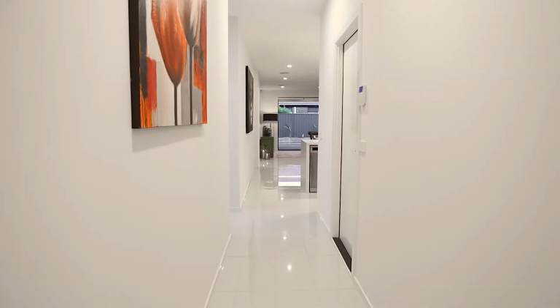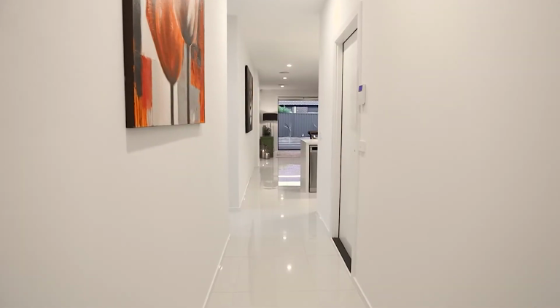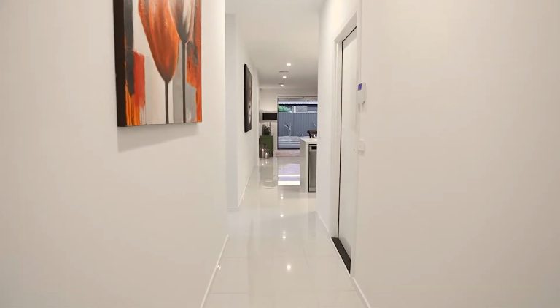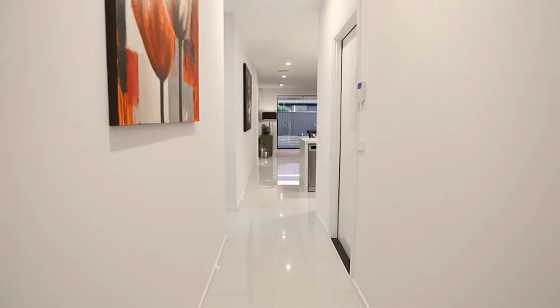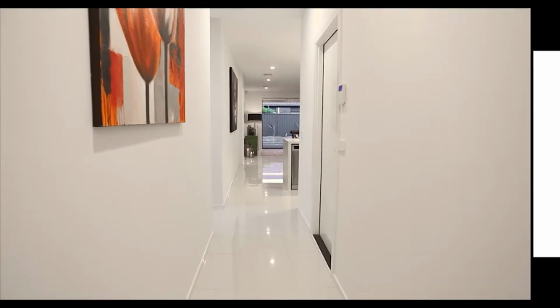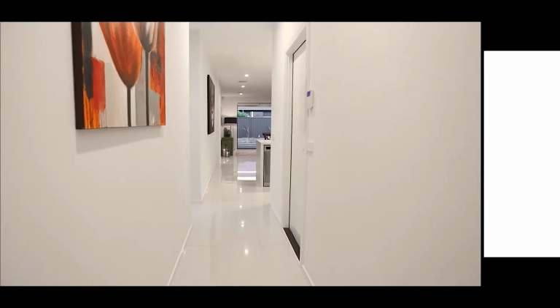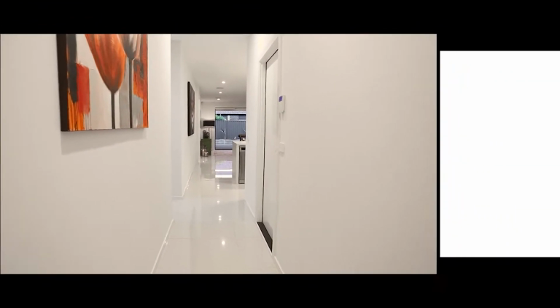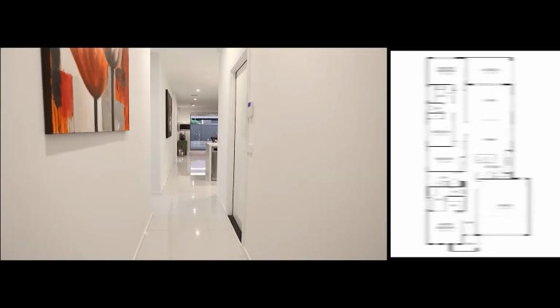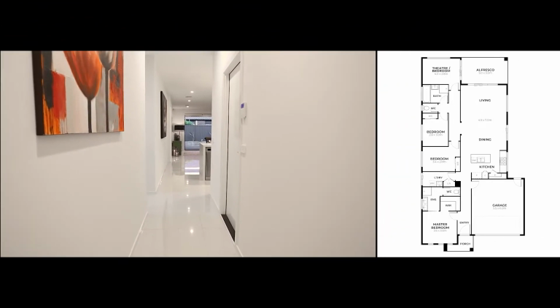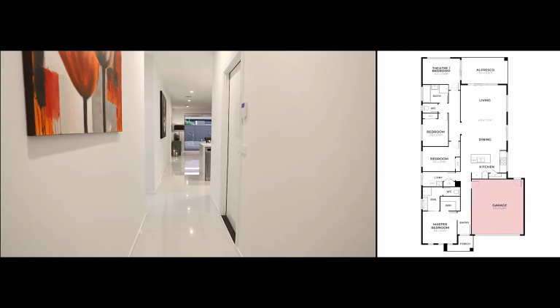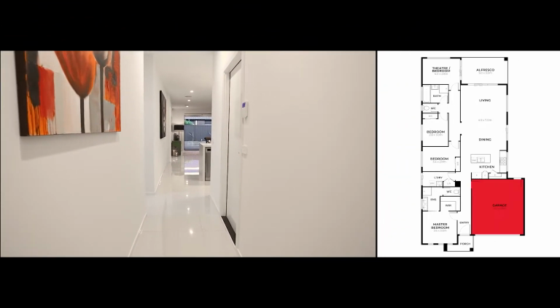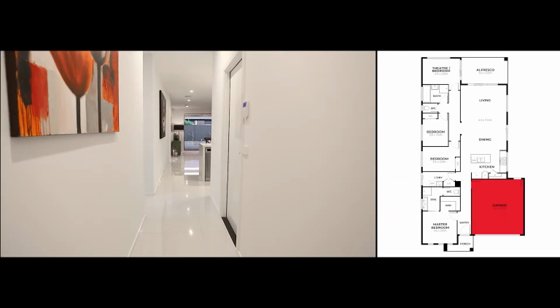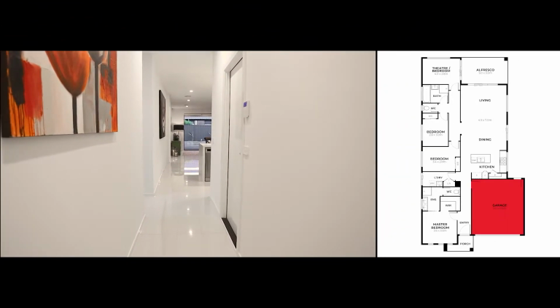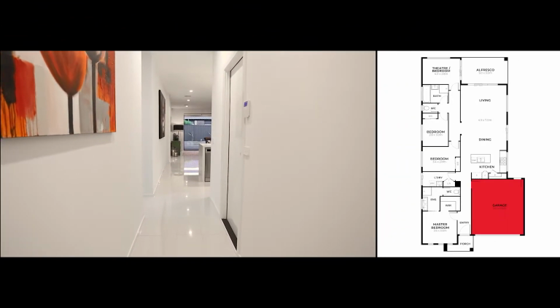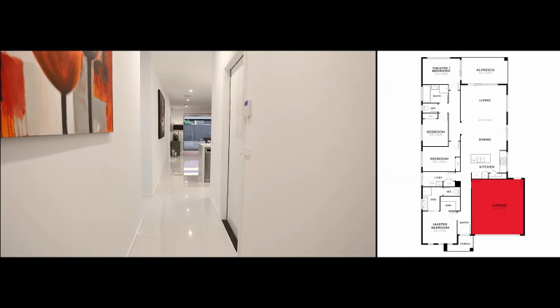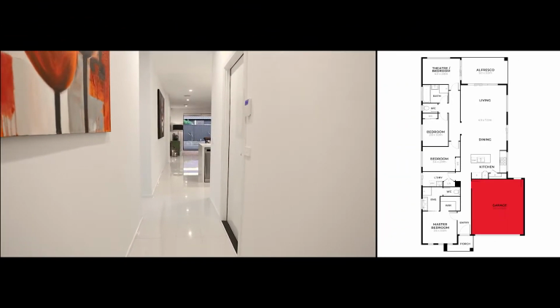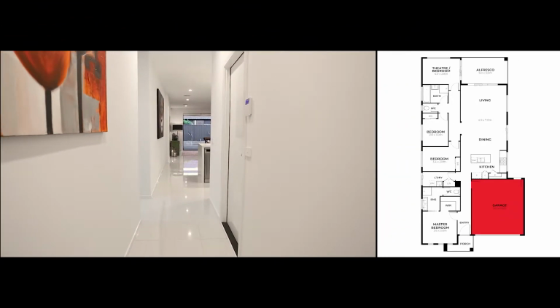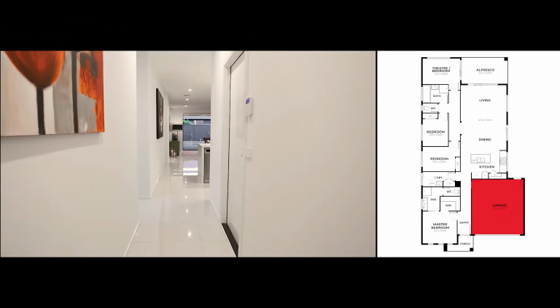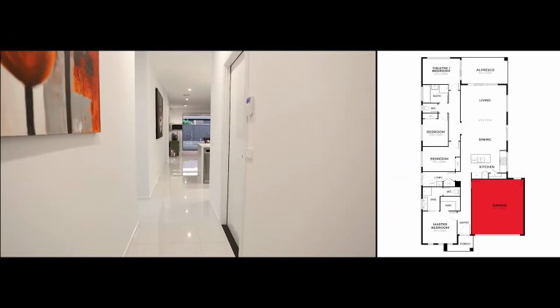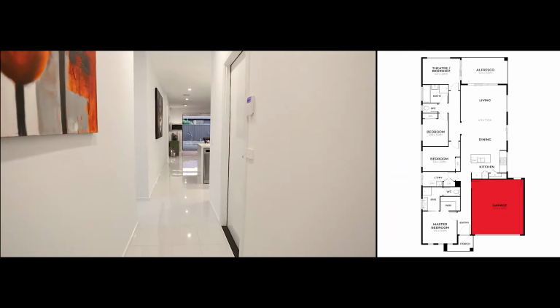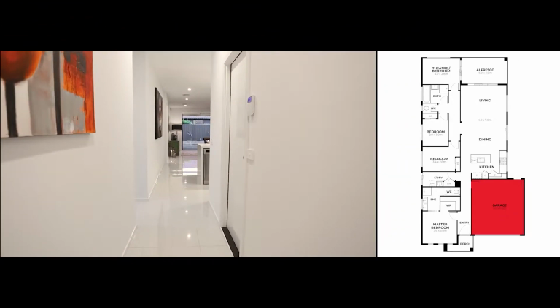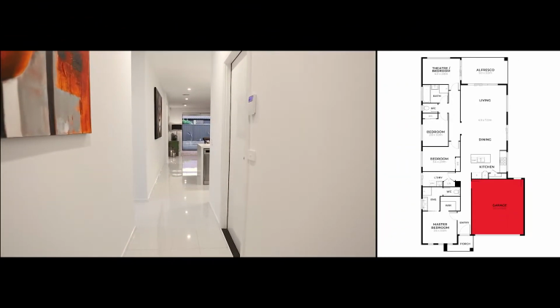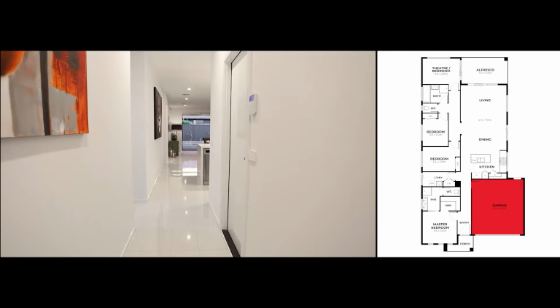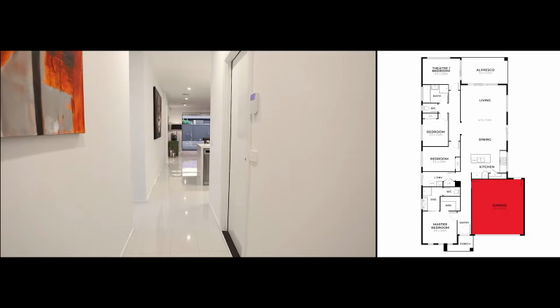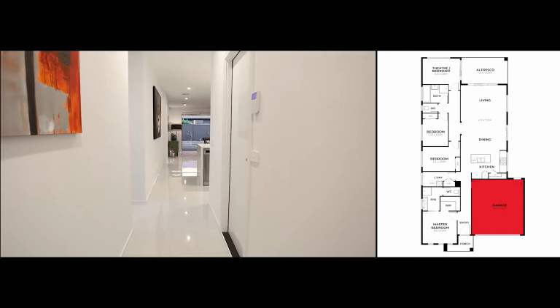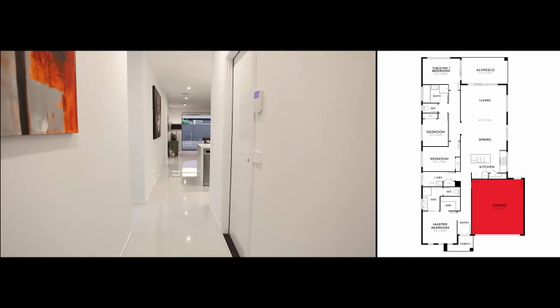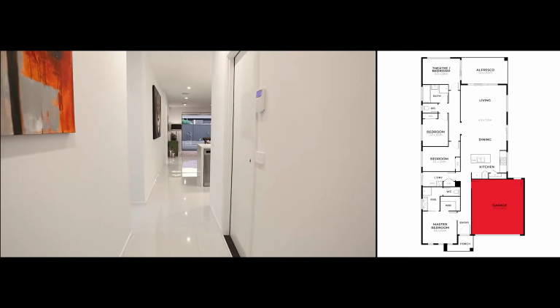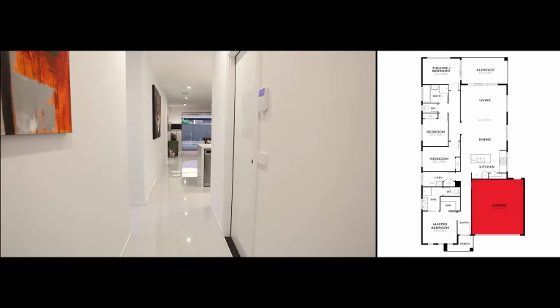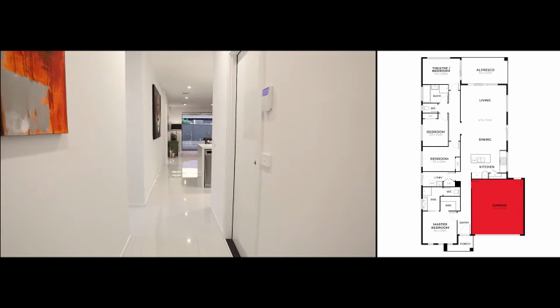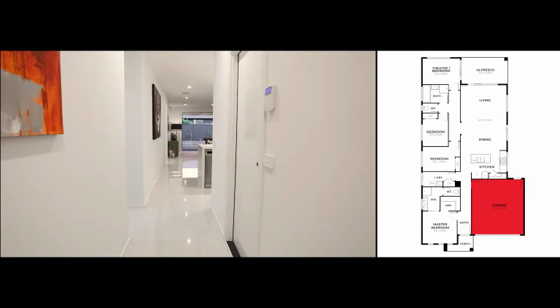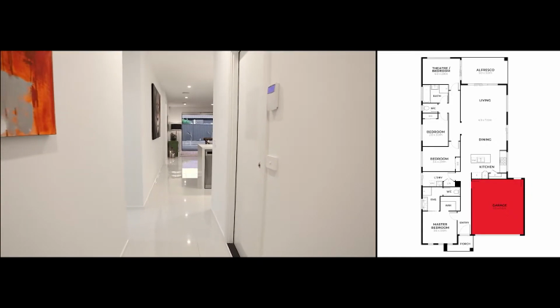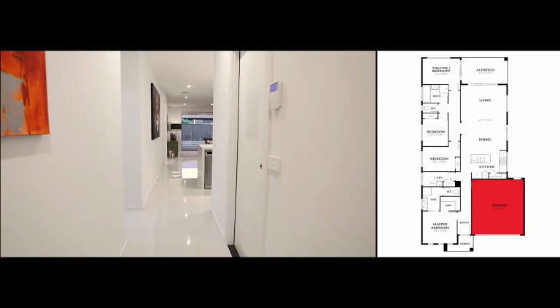Continuing down the hallway, we have the garage access on the right for the double garage.